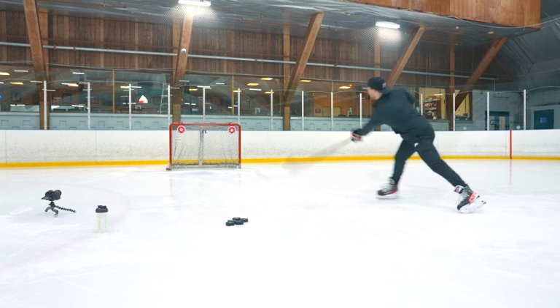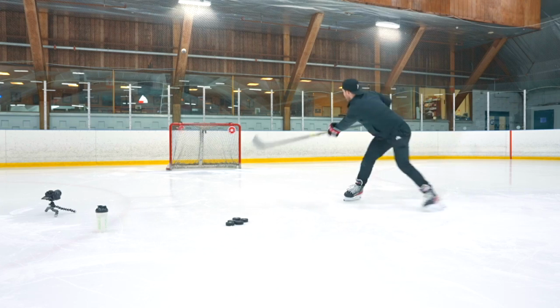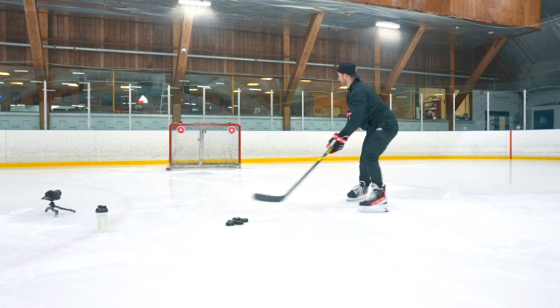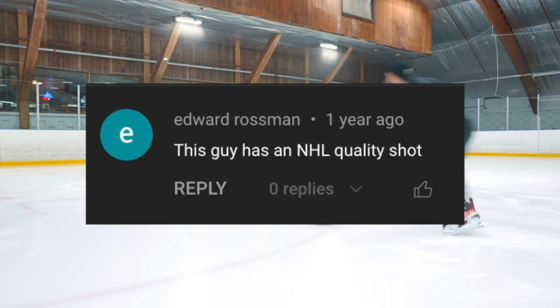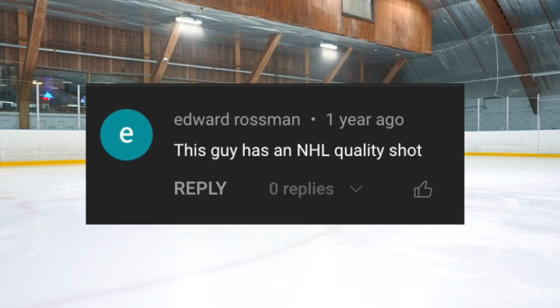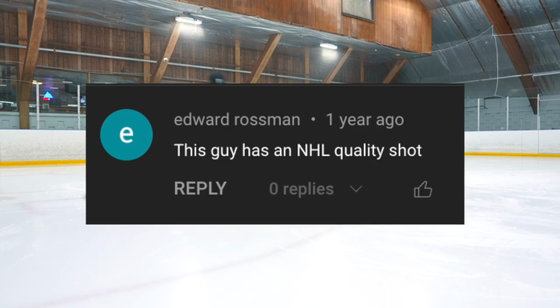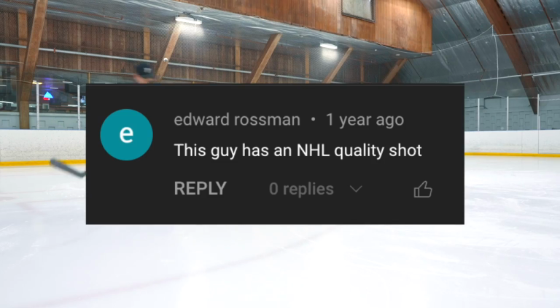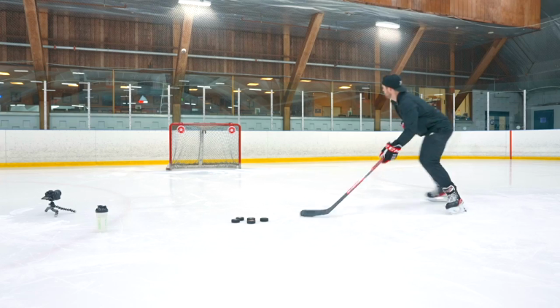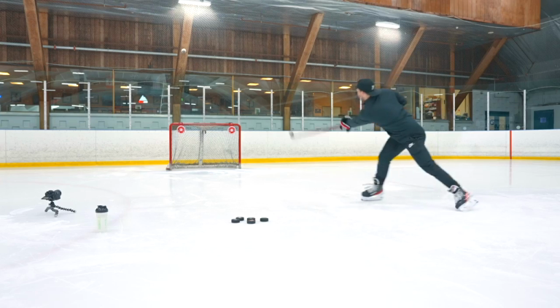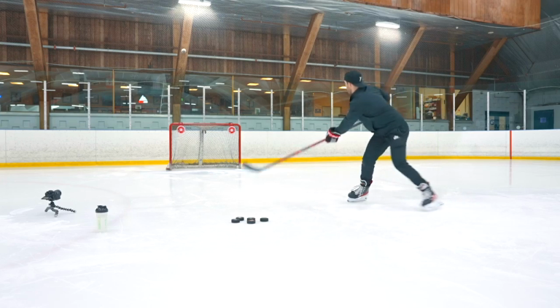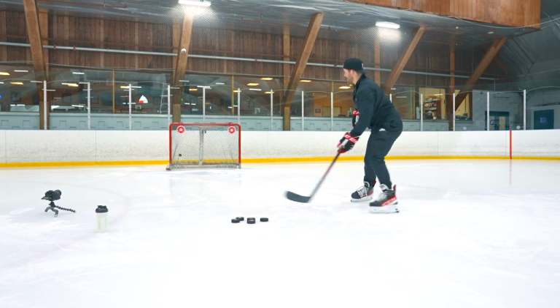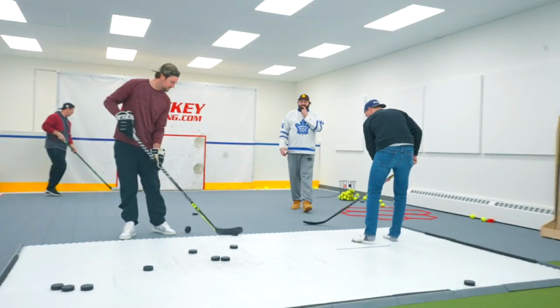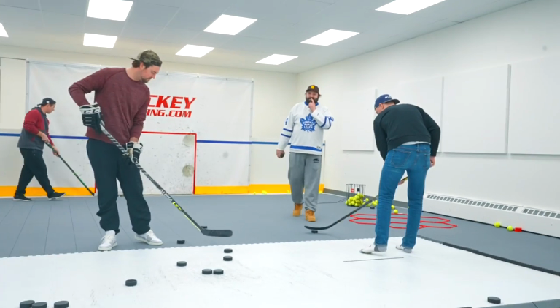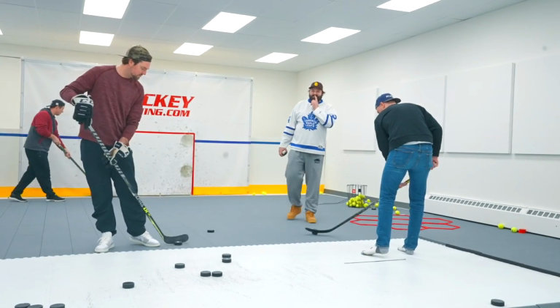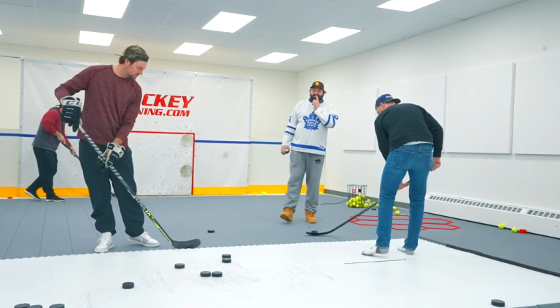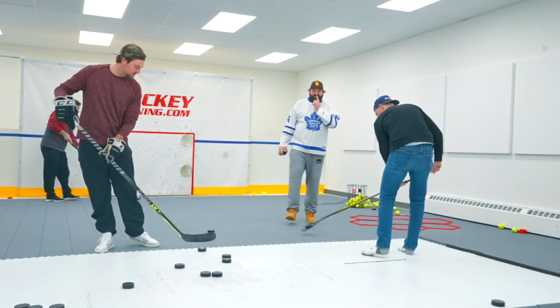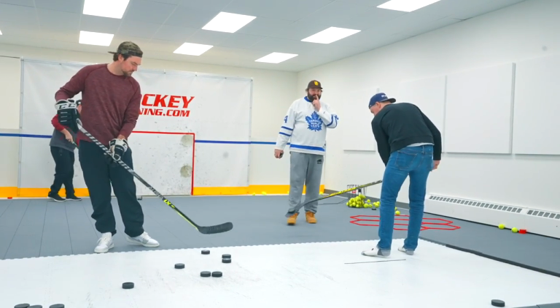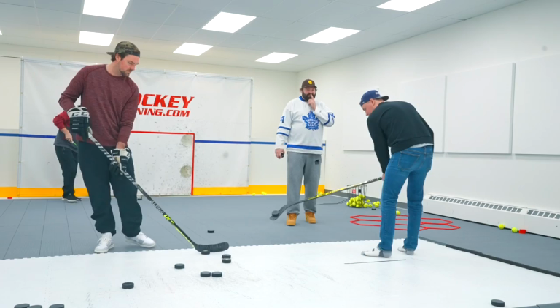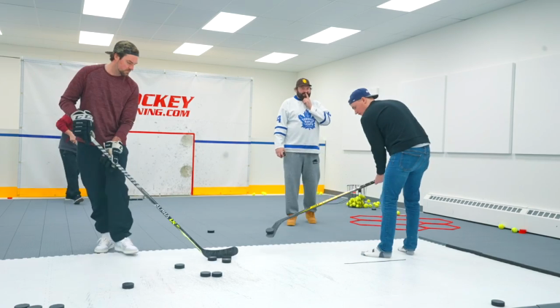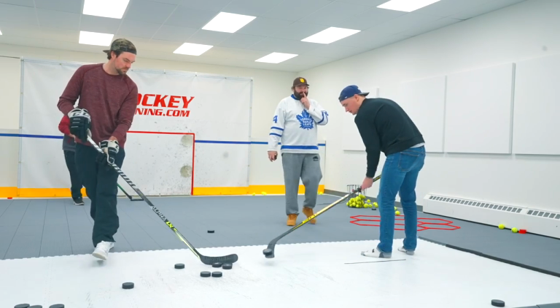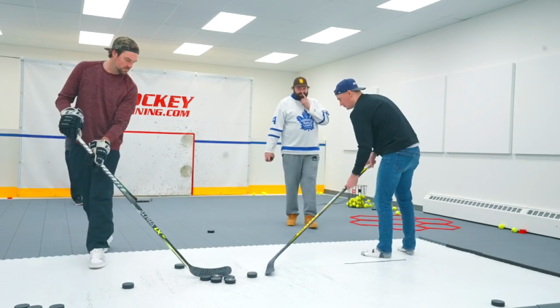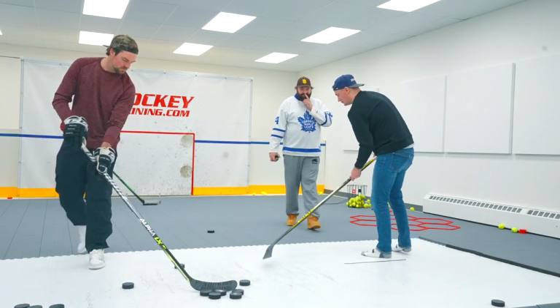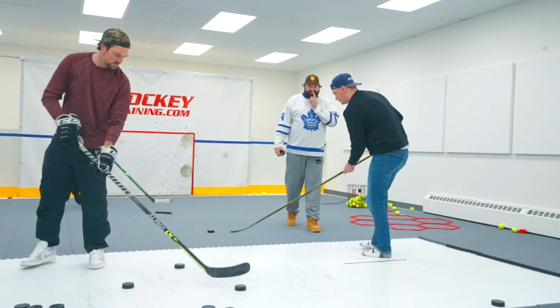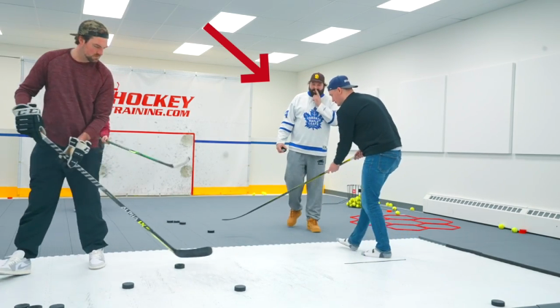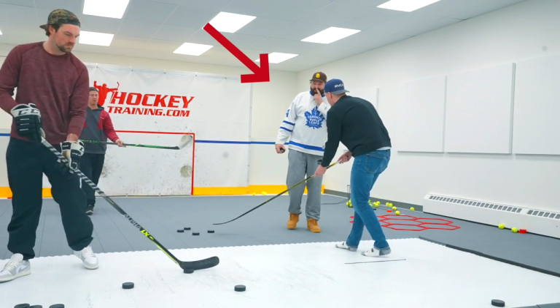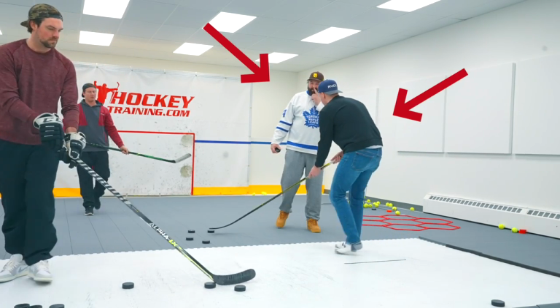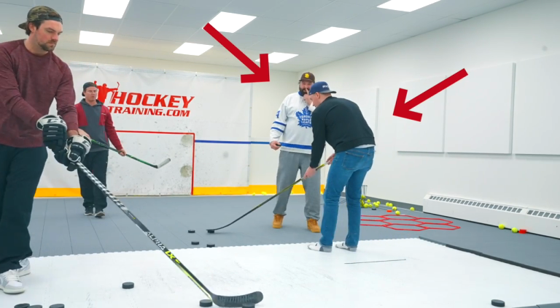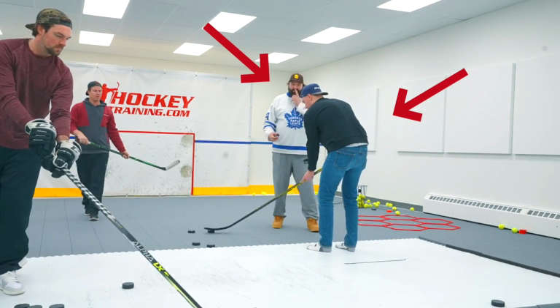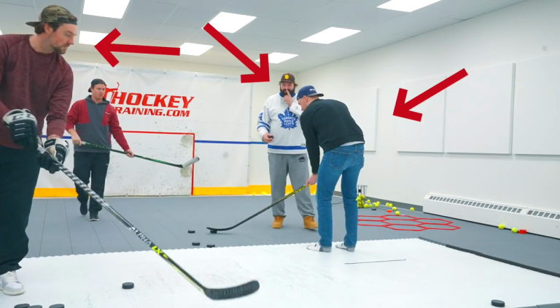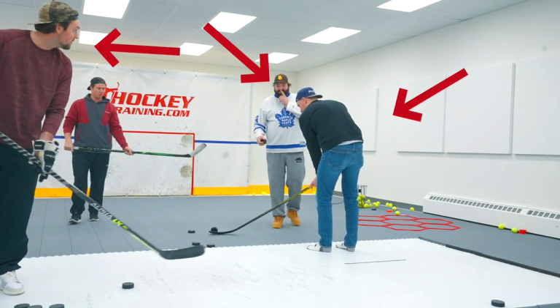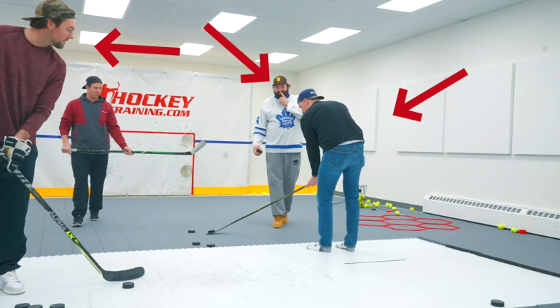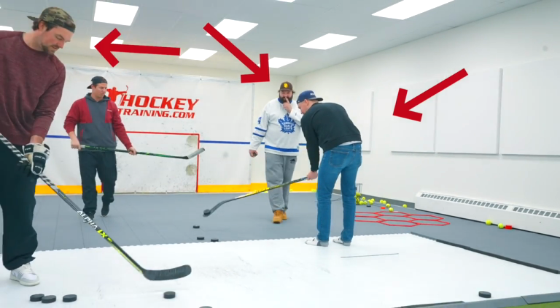I thought I had a pretty hard shot, but I was humbled quickly when four players came to my hockey training headquarters and three of the four measured a harder shot than me.